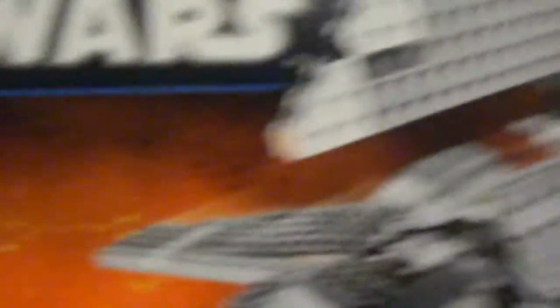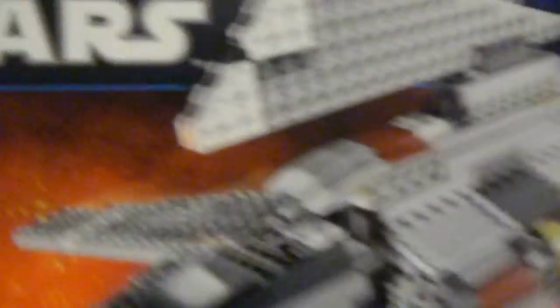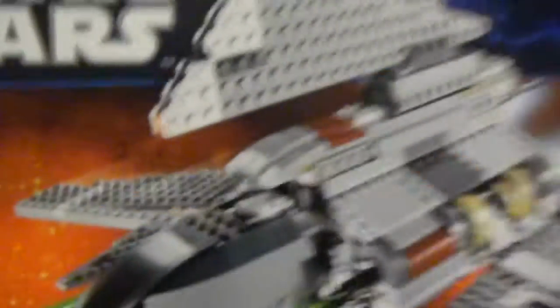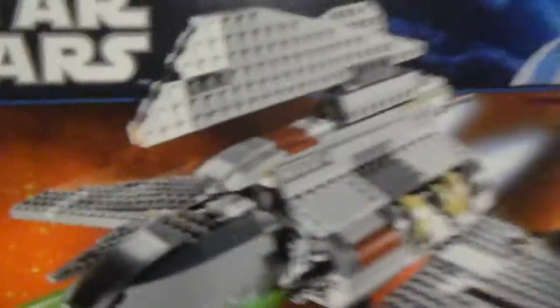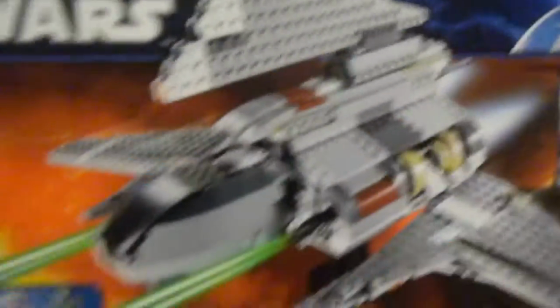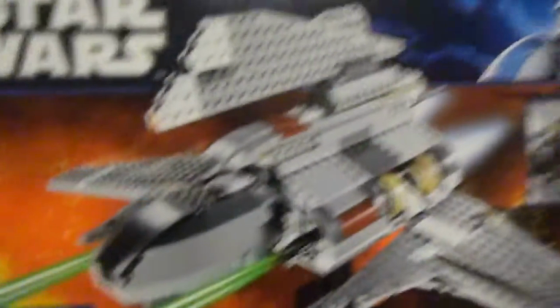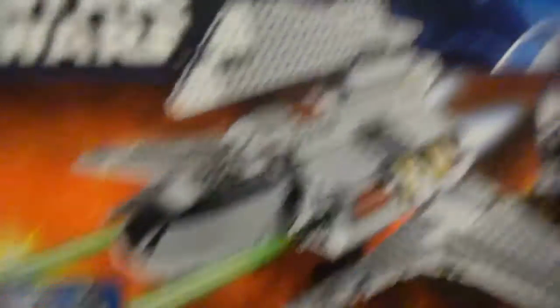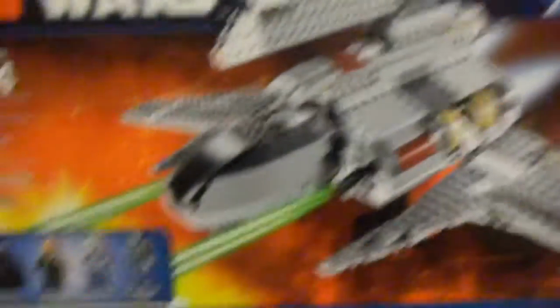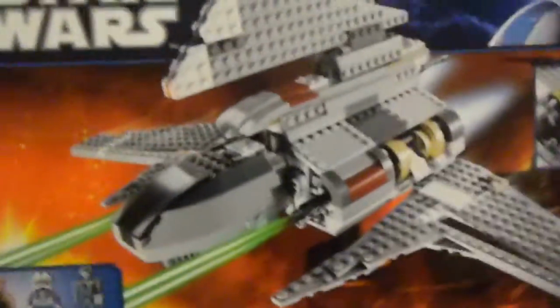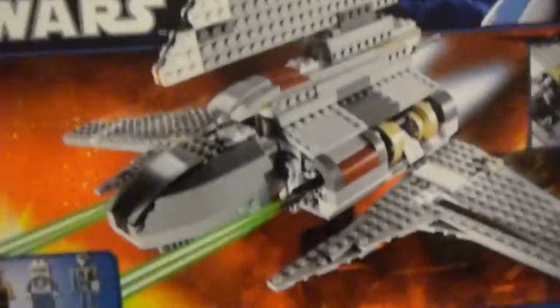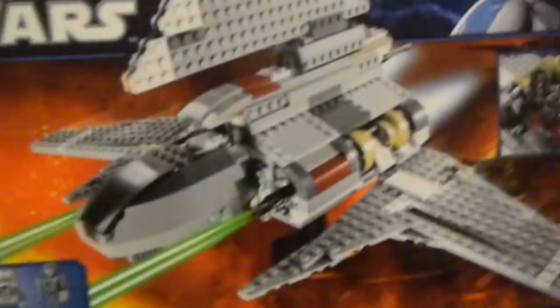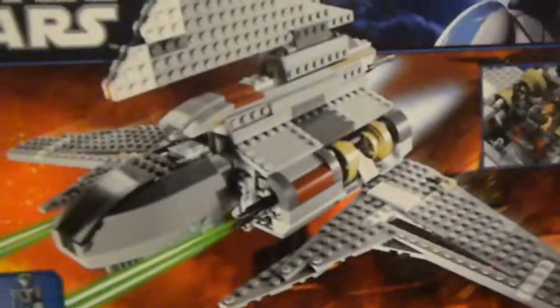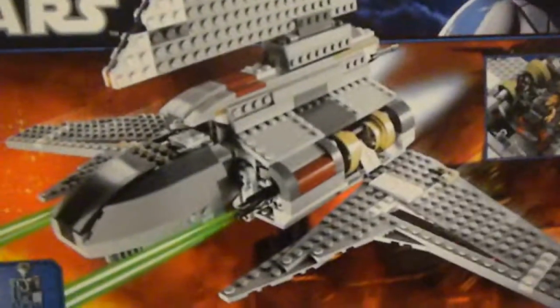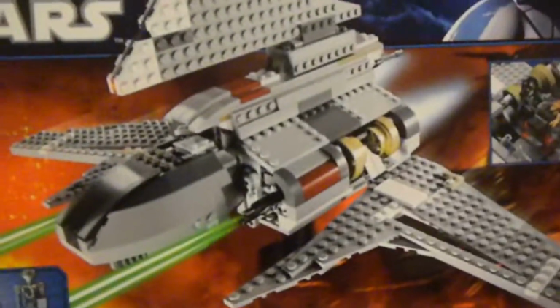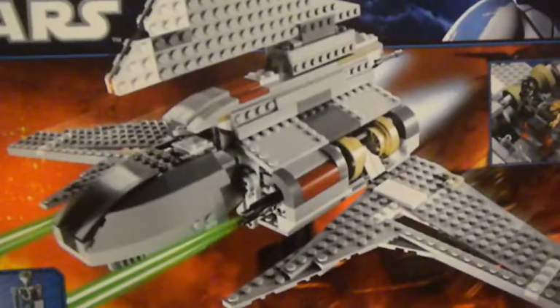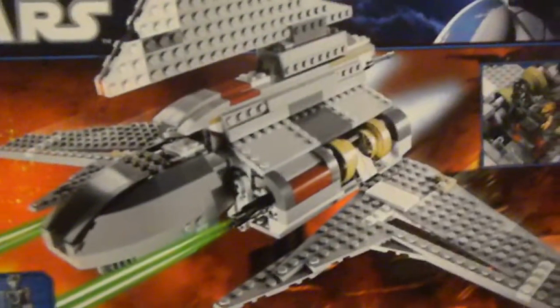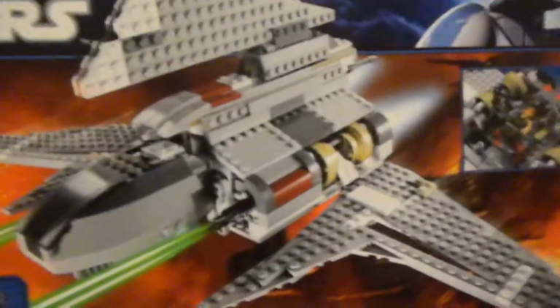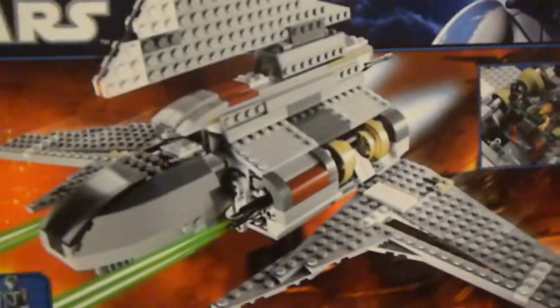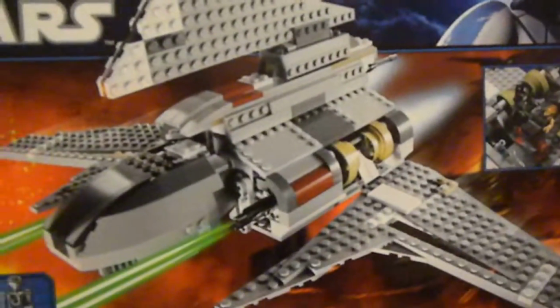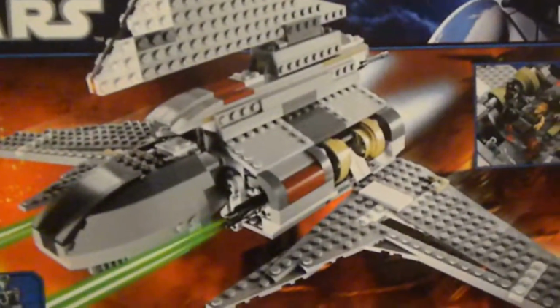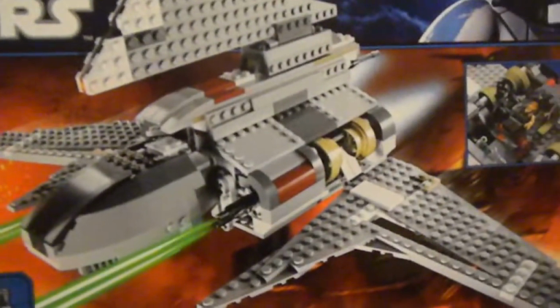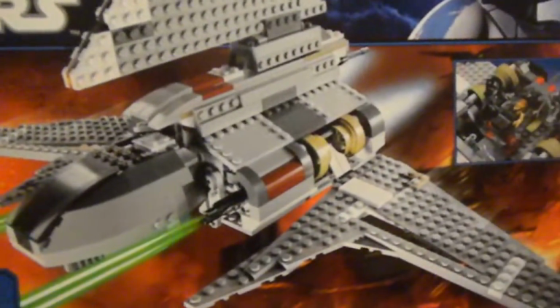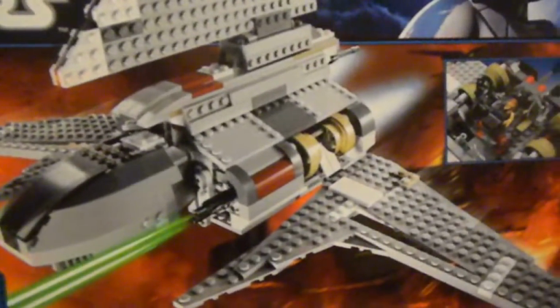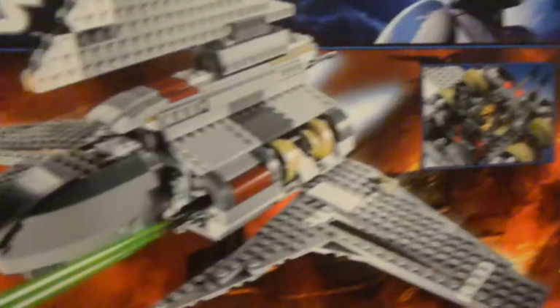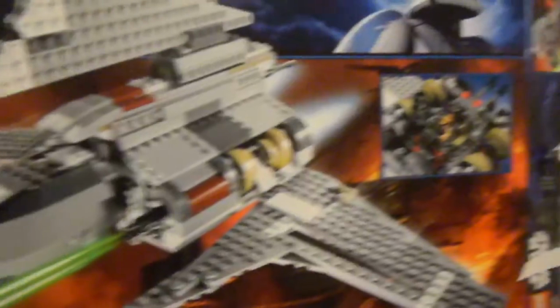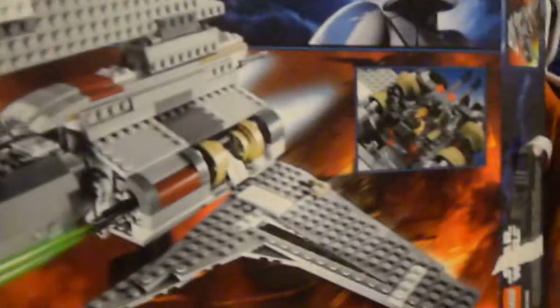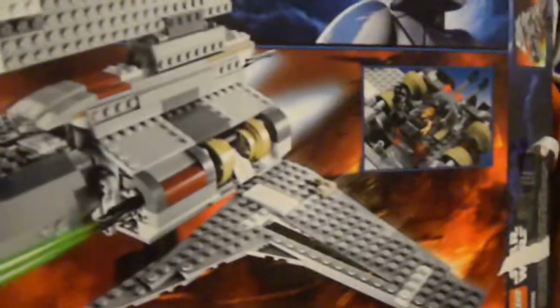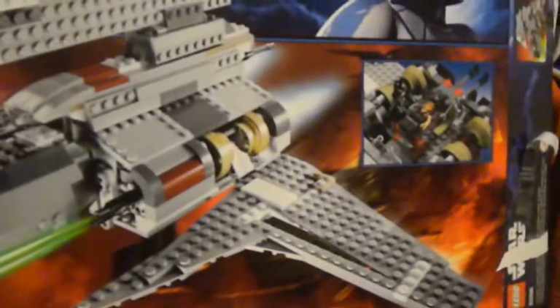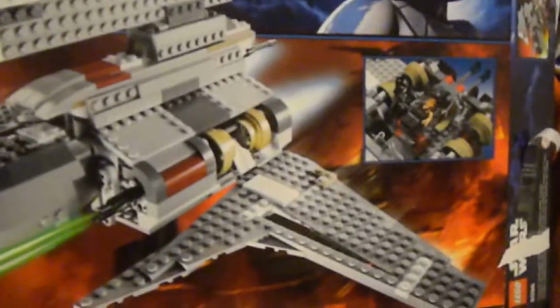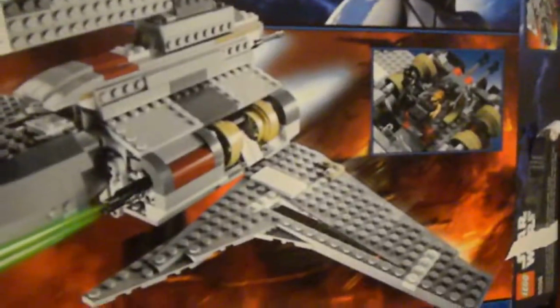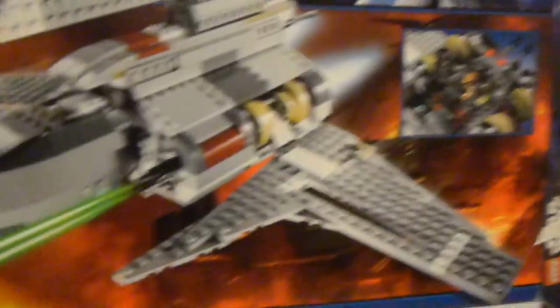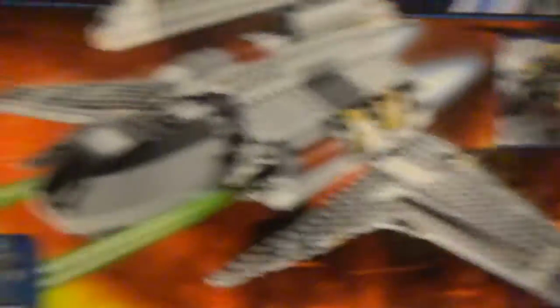Here it is, the box — Emperor of Palpatine's Shuttle, transformation, figures.